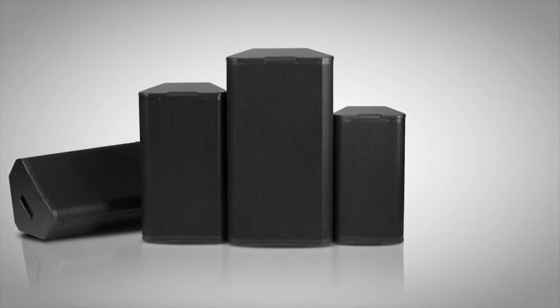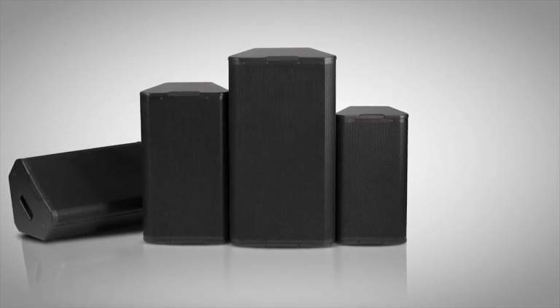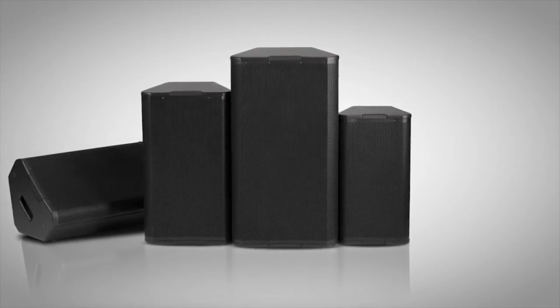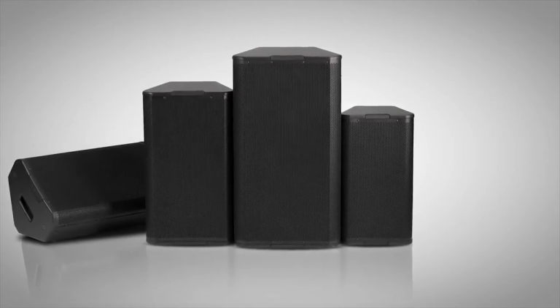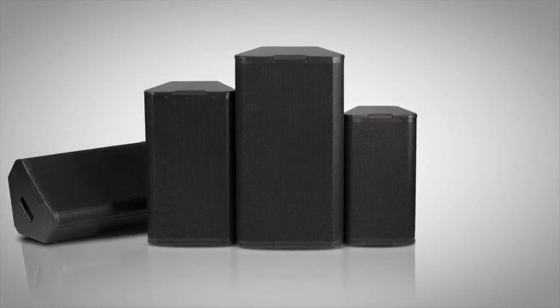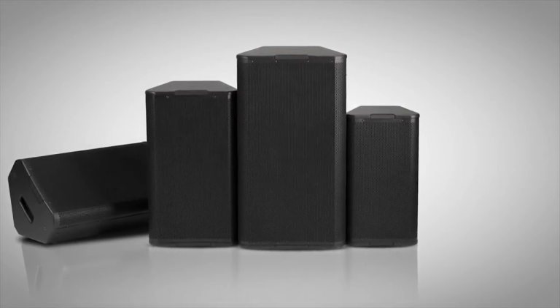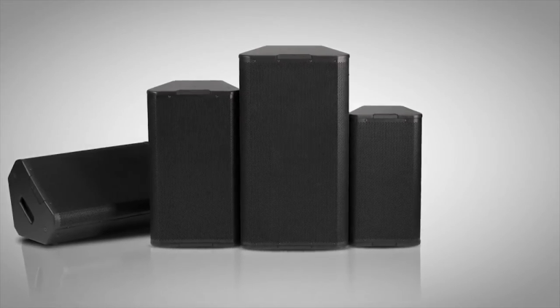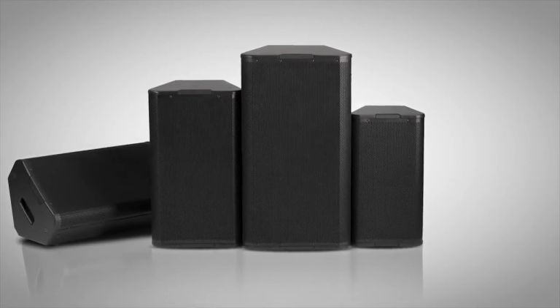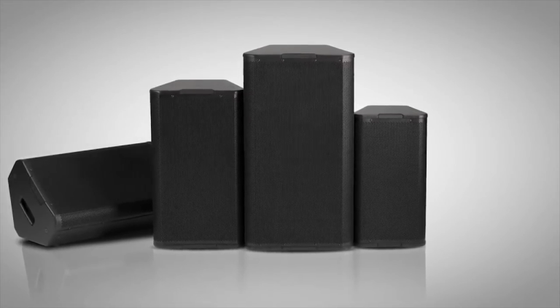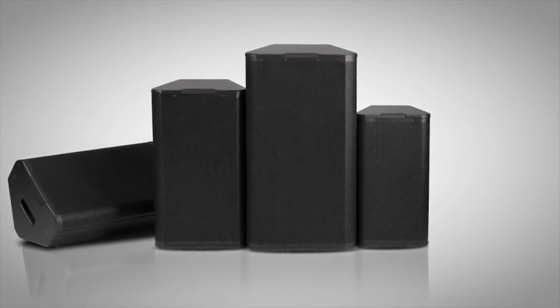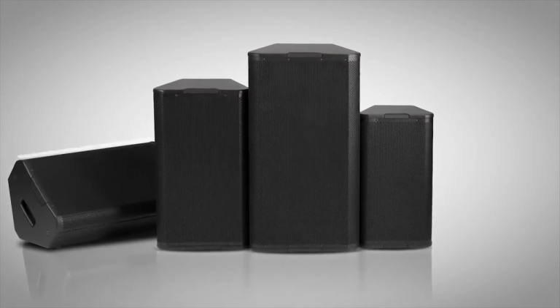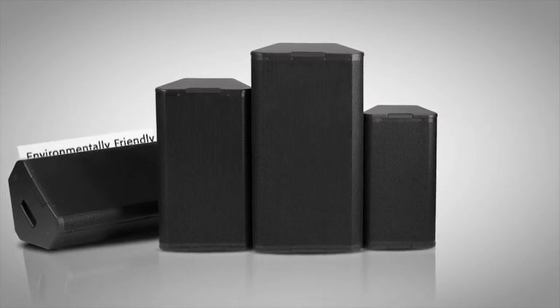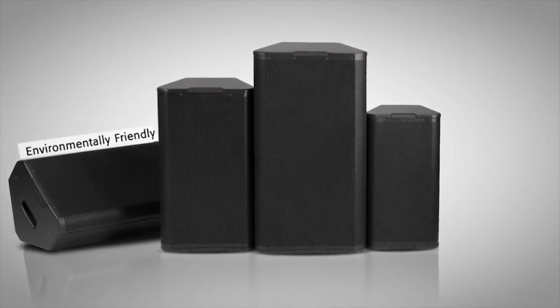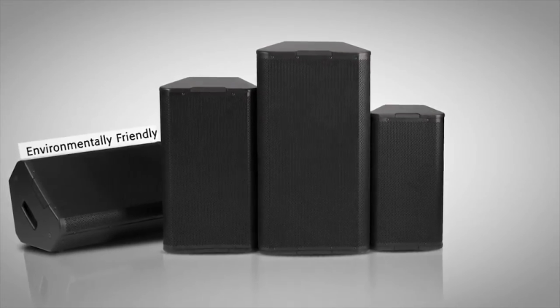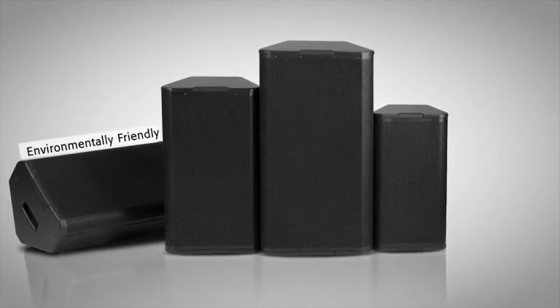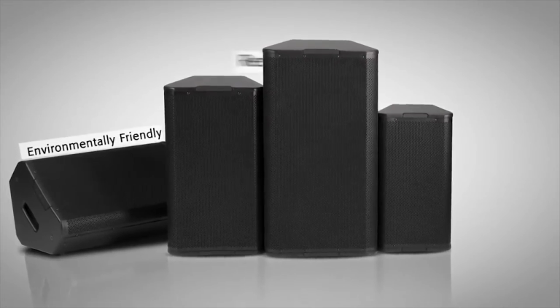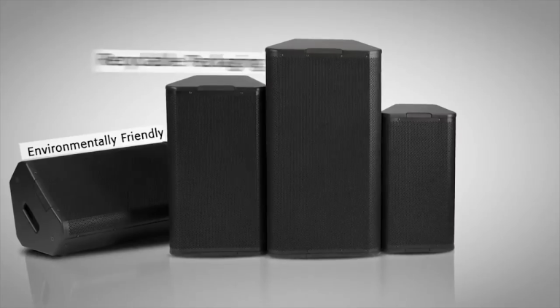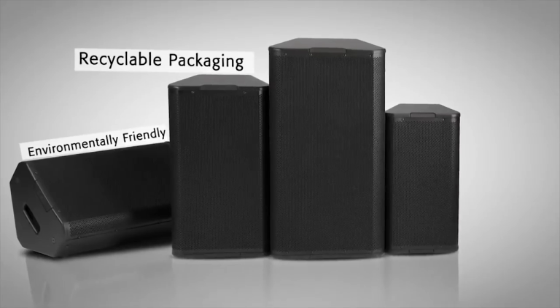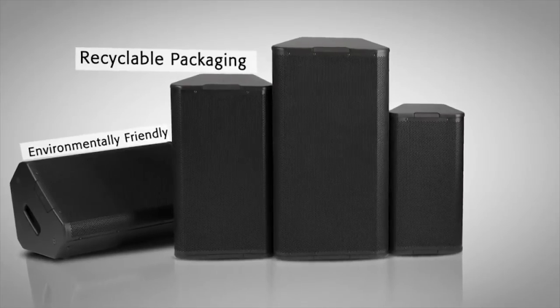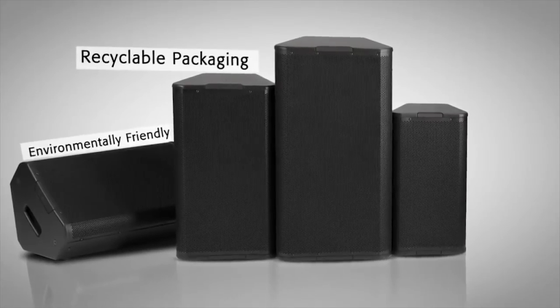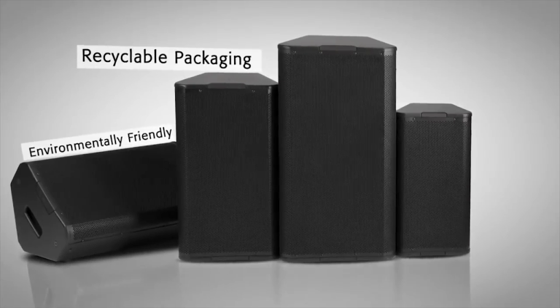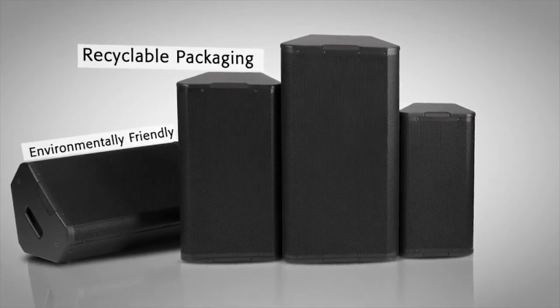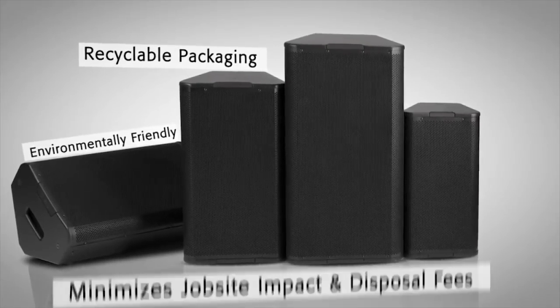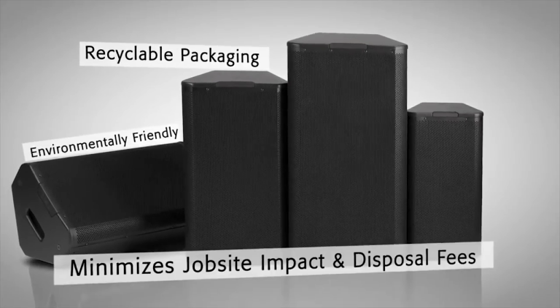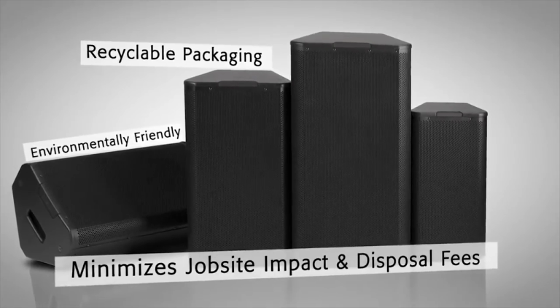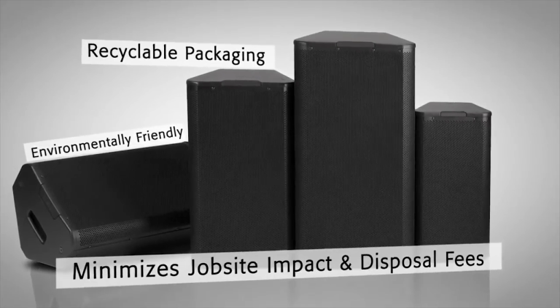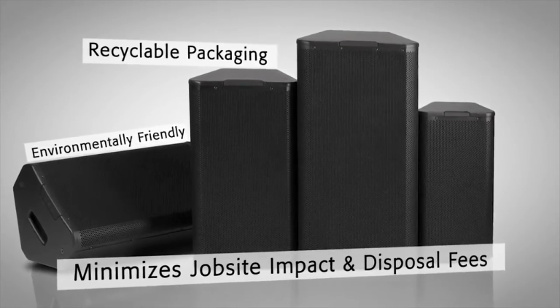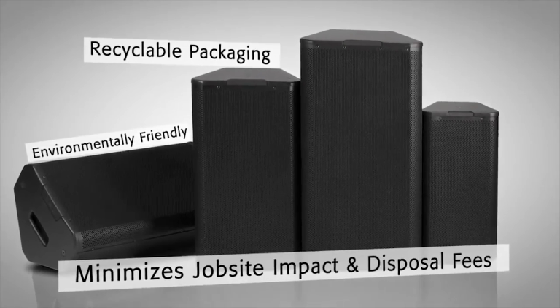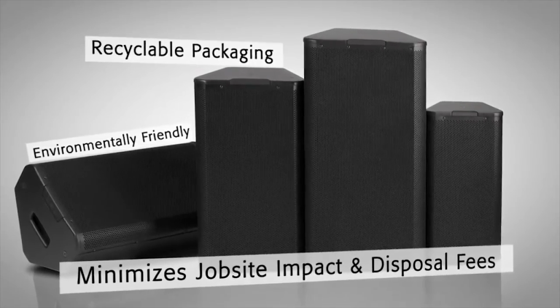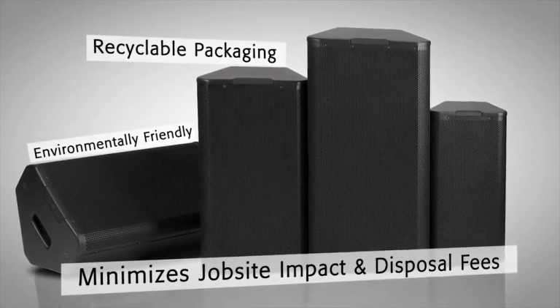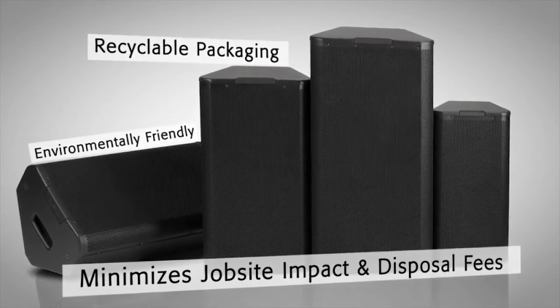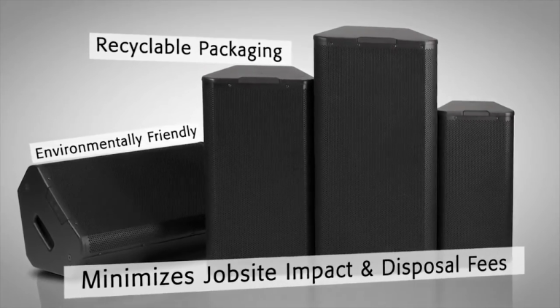All Acoustic Performance loudspeakers are packaged in environmentally friendly, recyclable cartons designed to minimize job site impact and disposal fees.